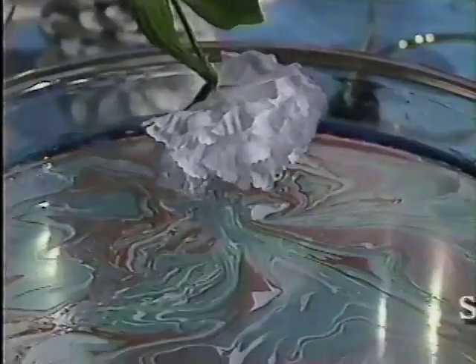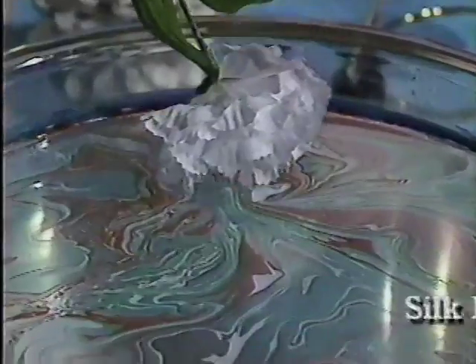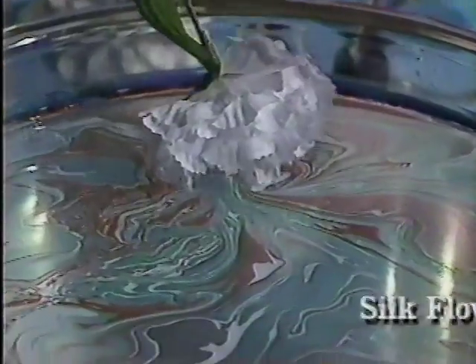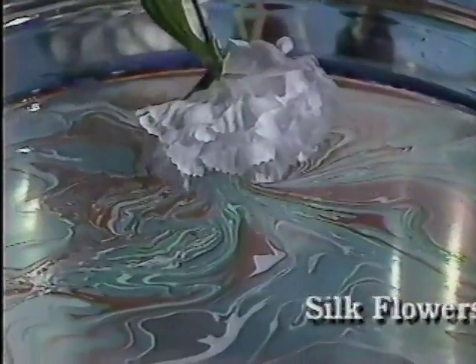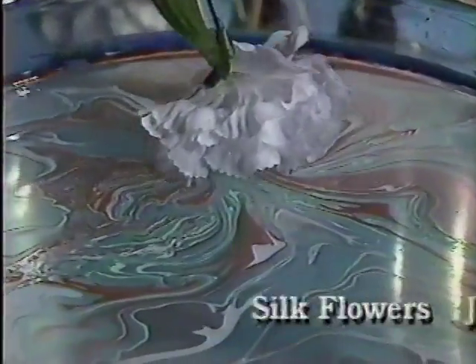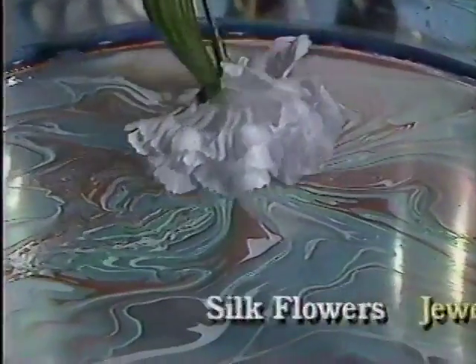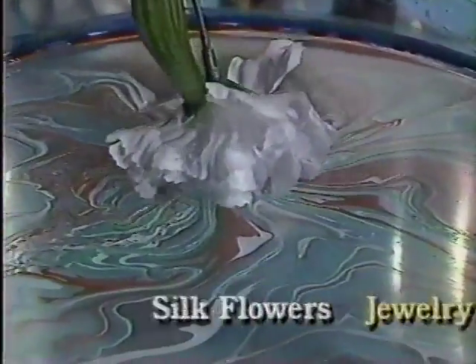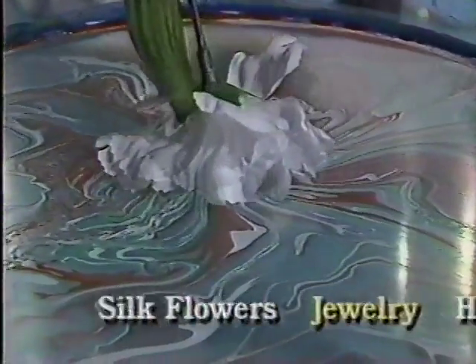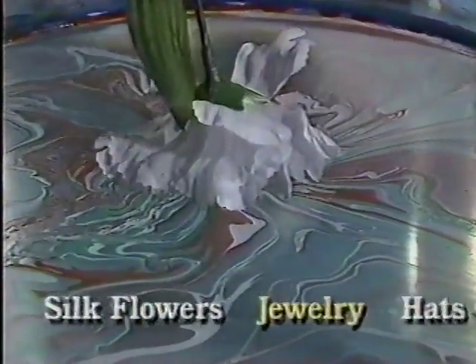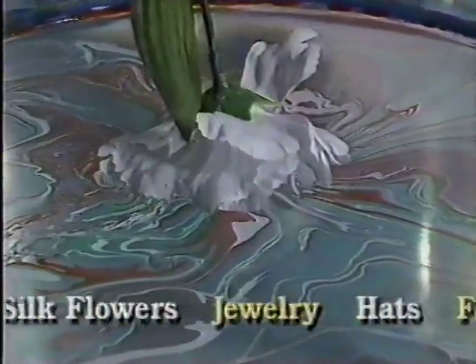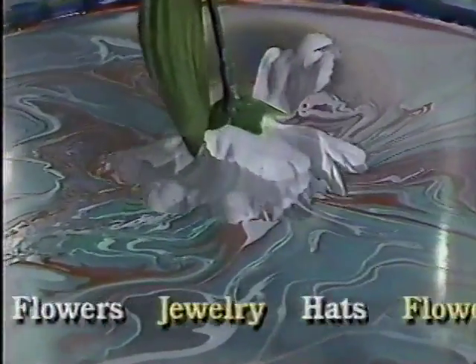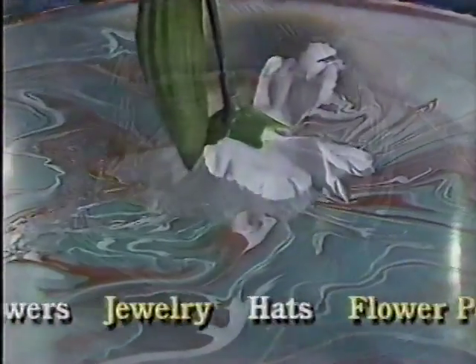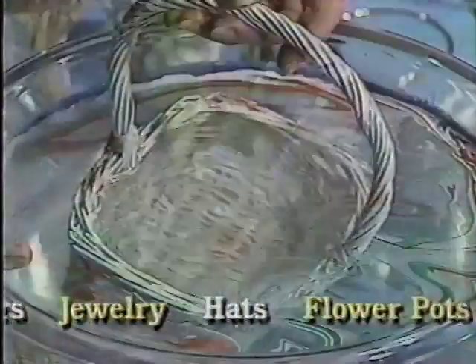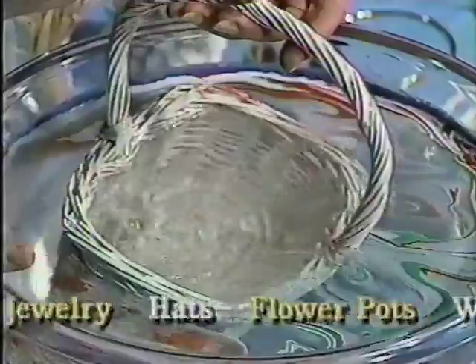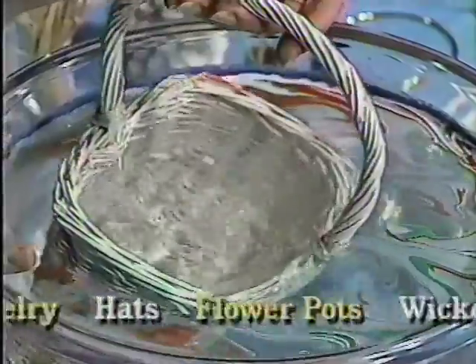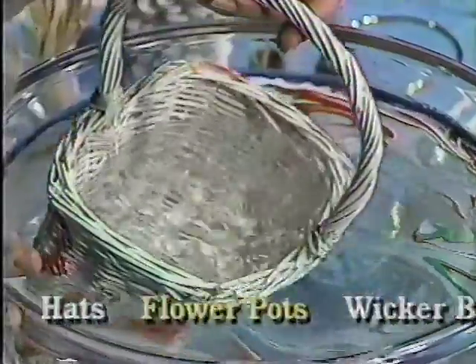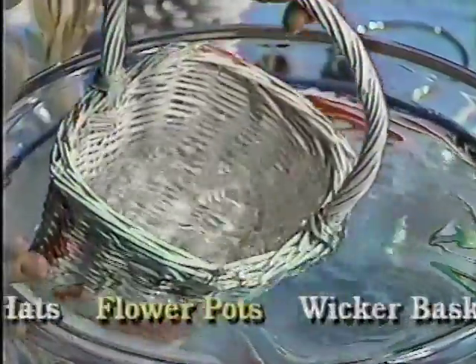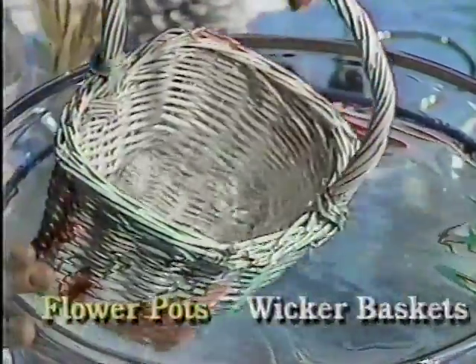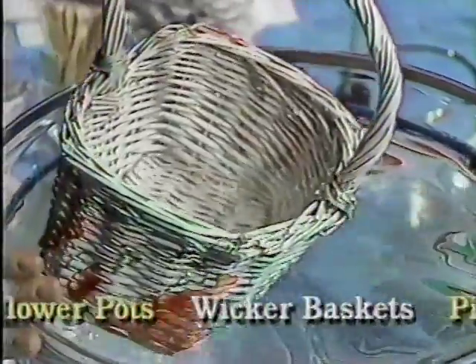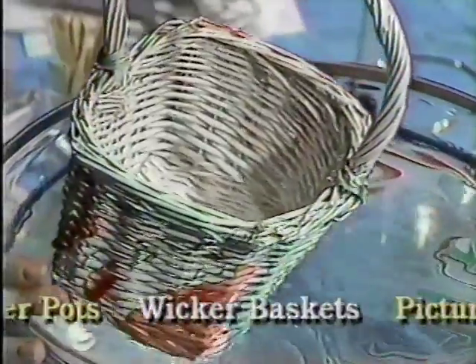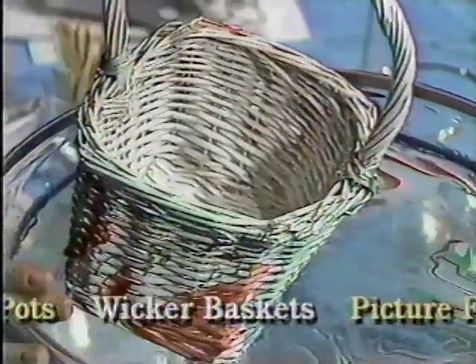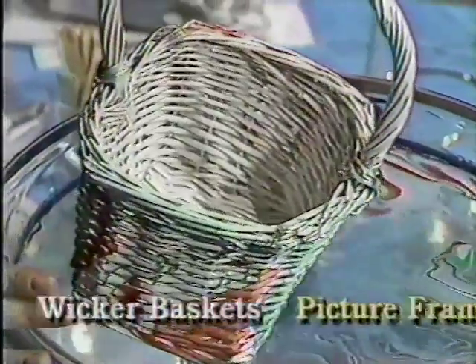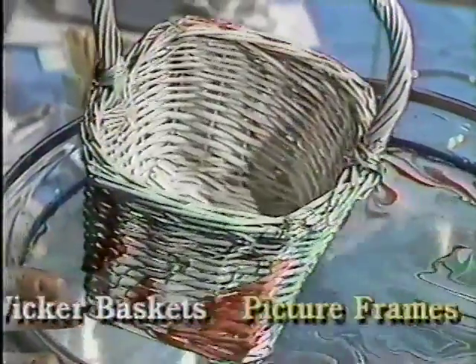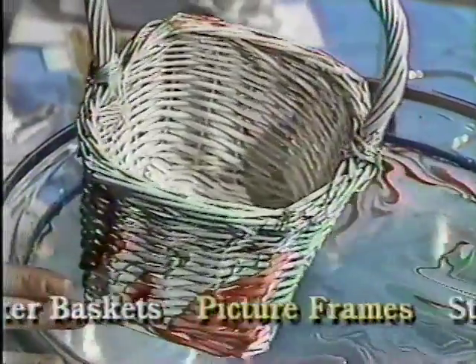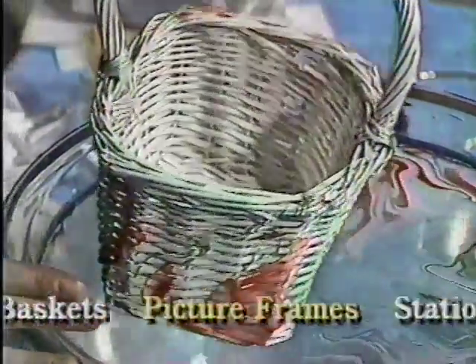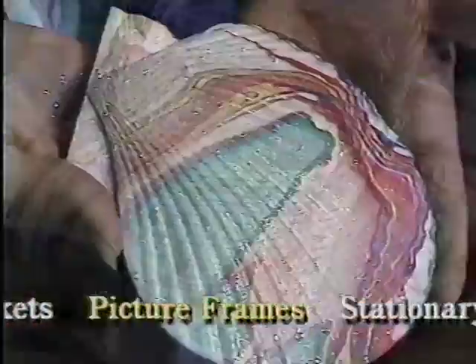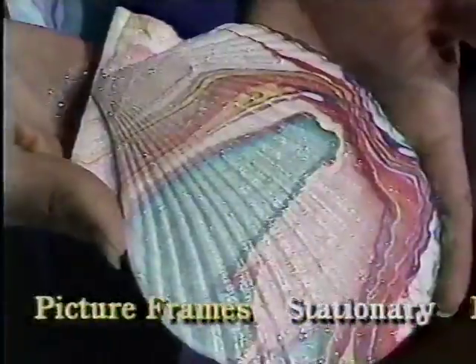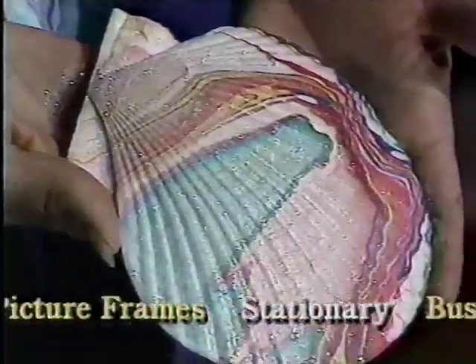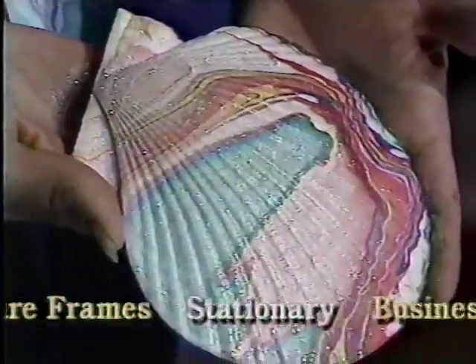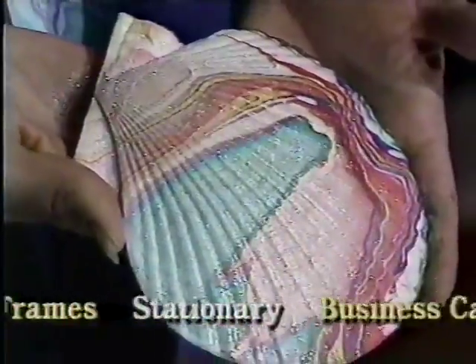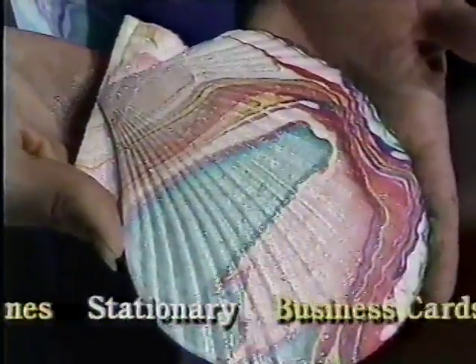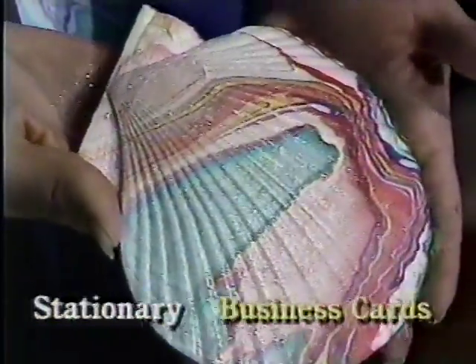Decorate soaked flowers, jewelry, hats, flower pots, wicker baskets, picture frames, stationery and business cards.